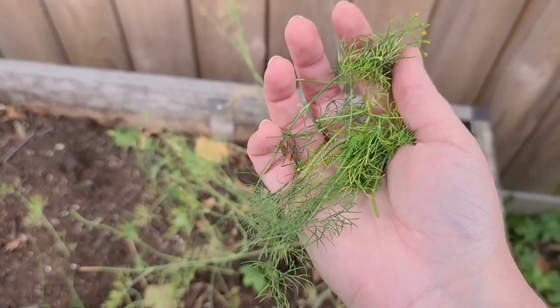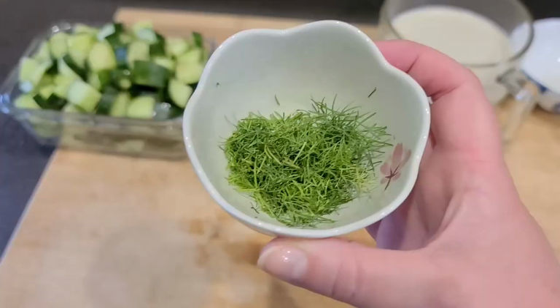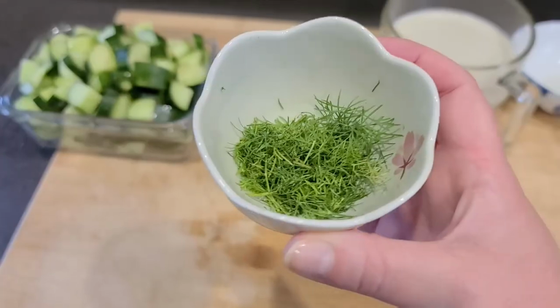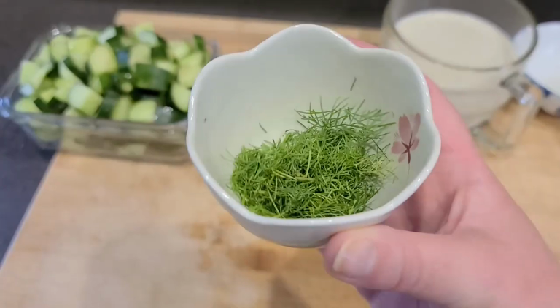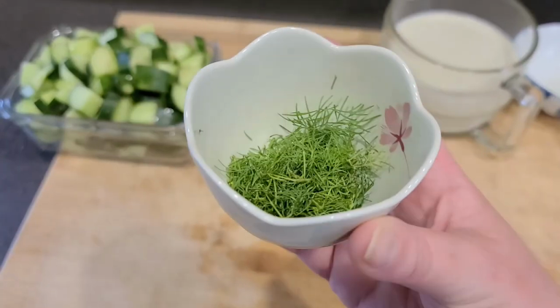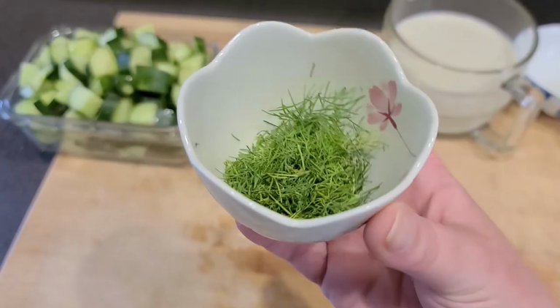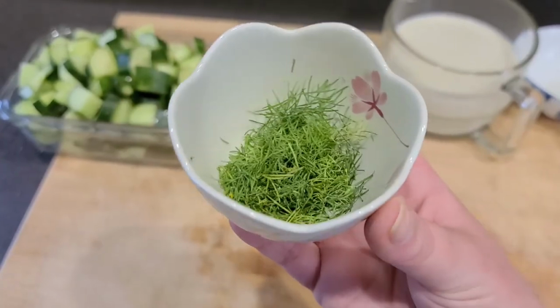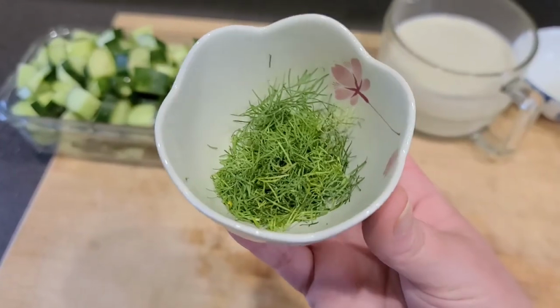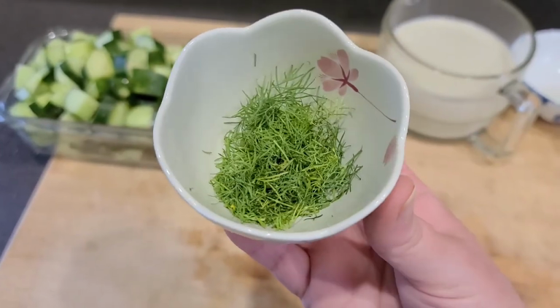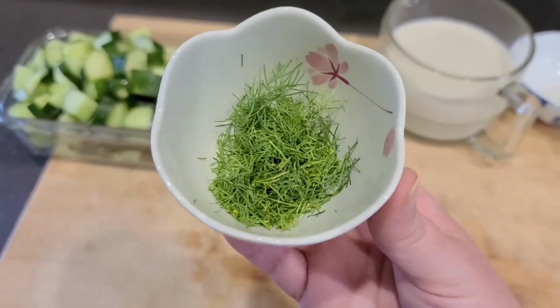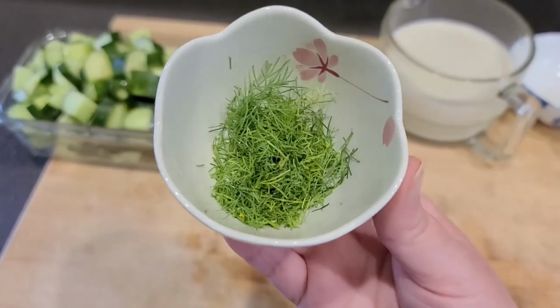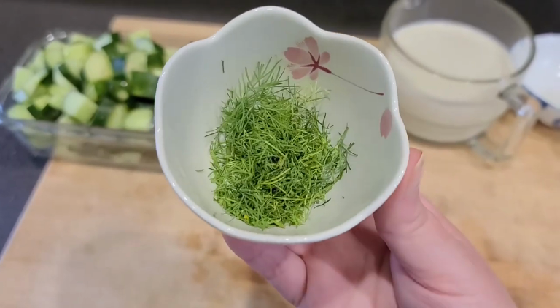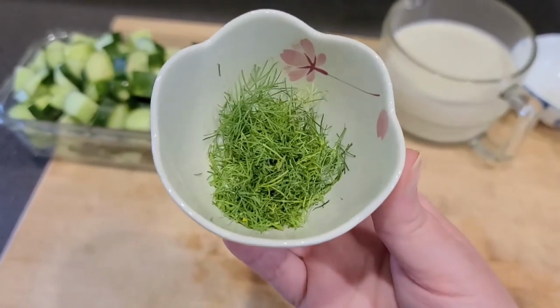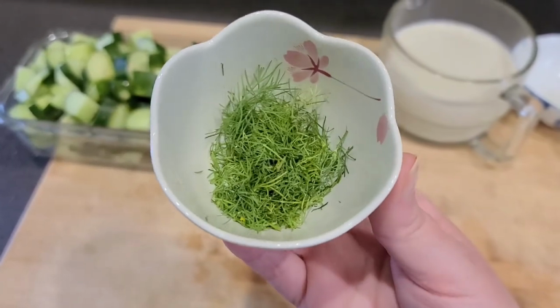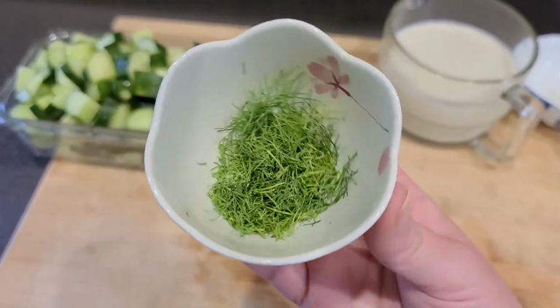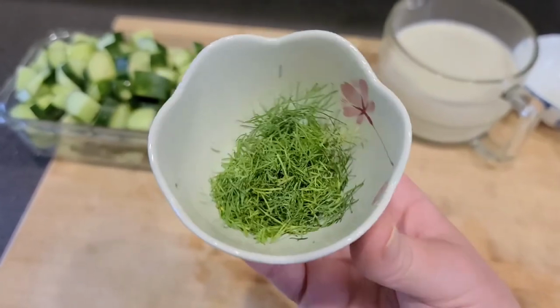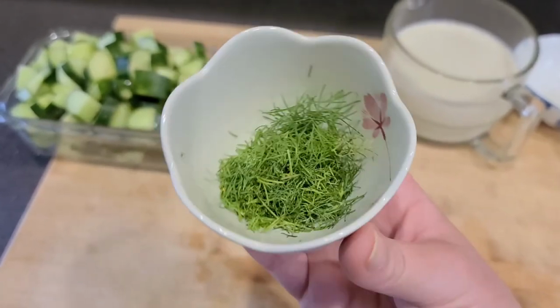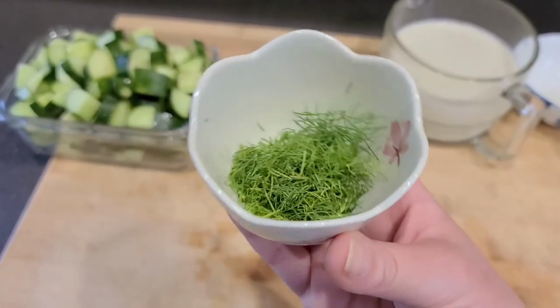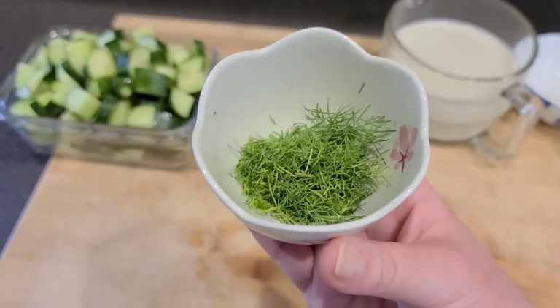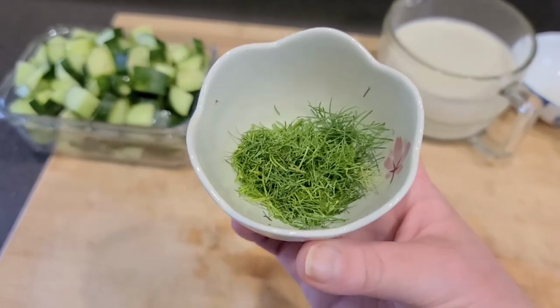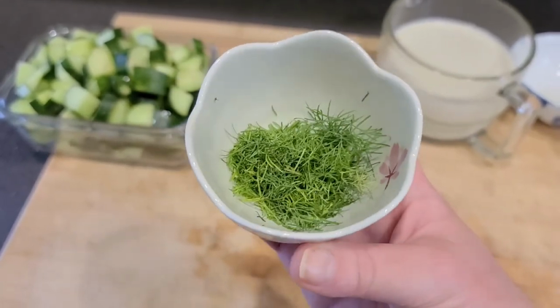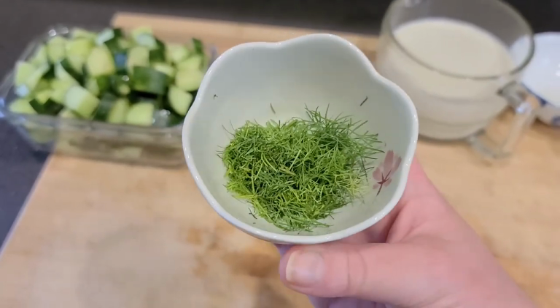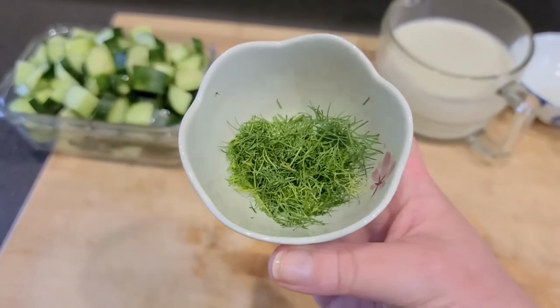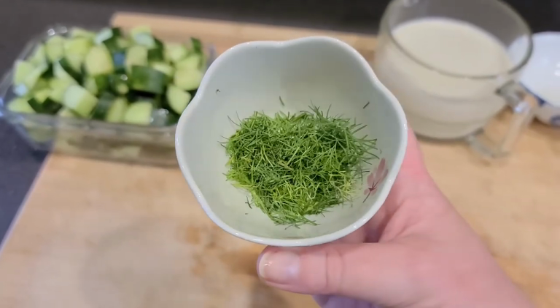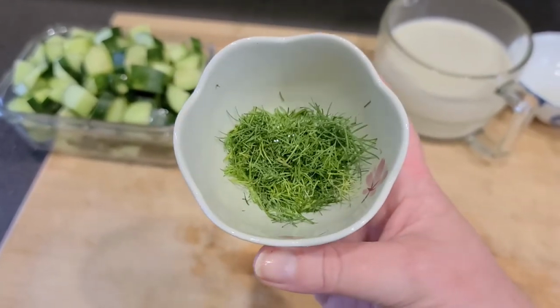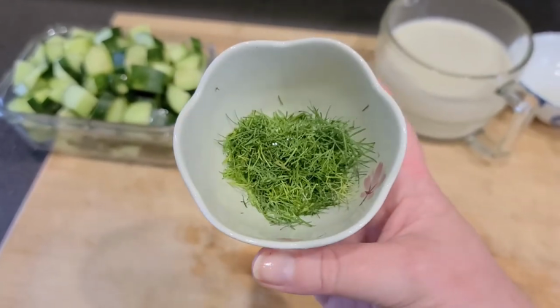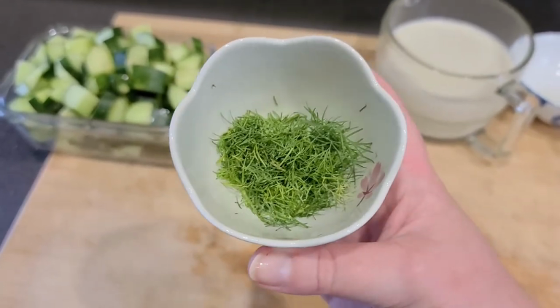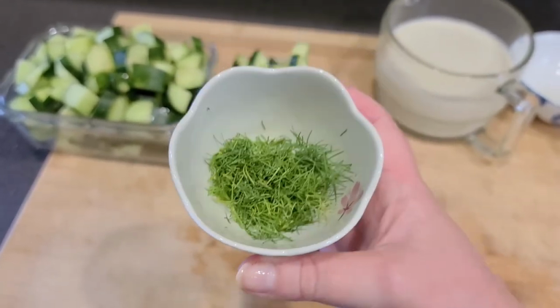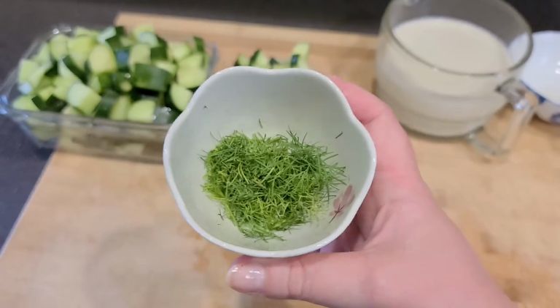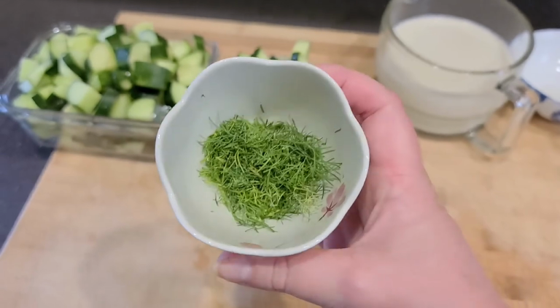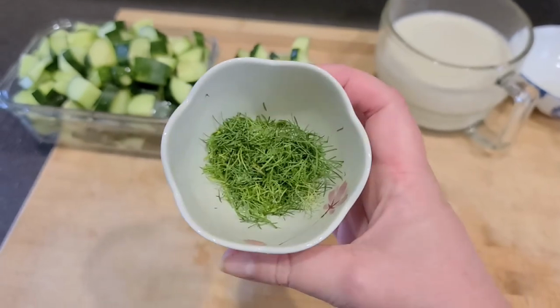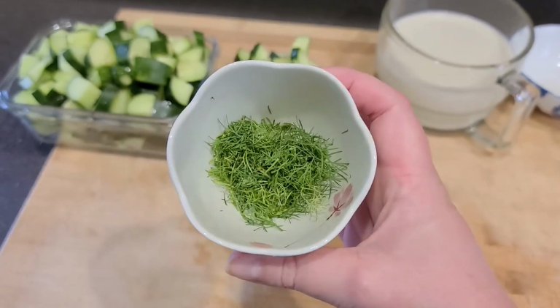And there we go. I went ahead and chopped up all the dill that we just harvested and I'm going to be using that on top of the soup.